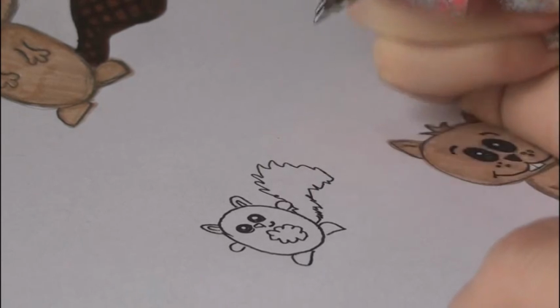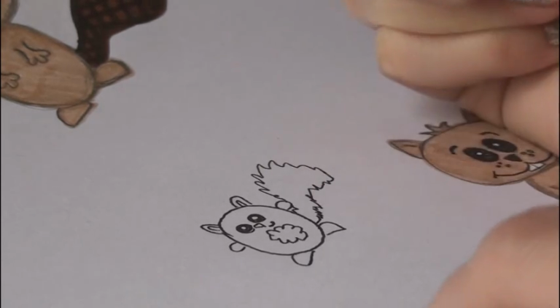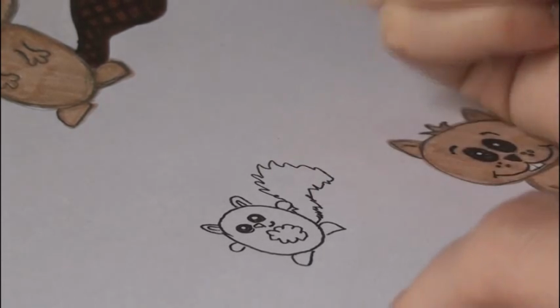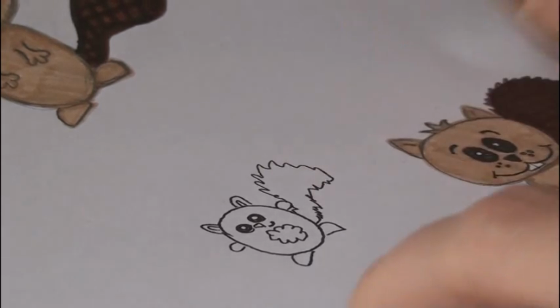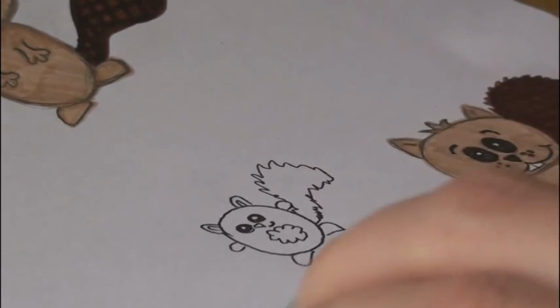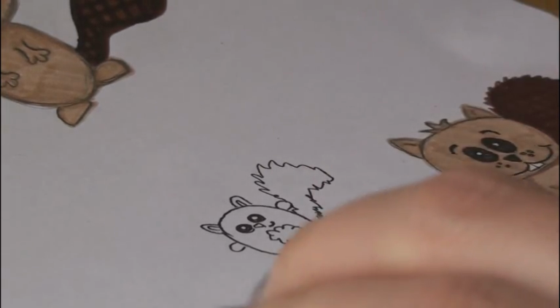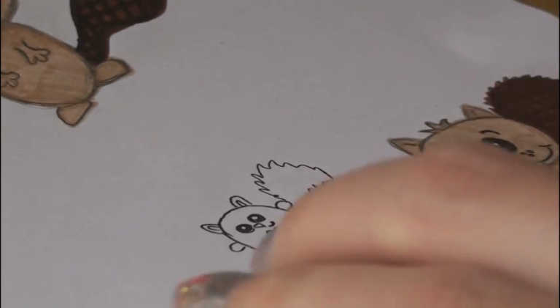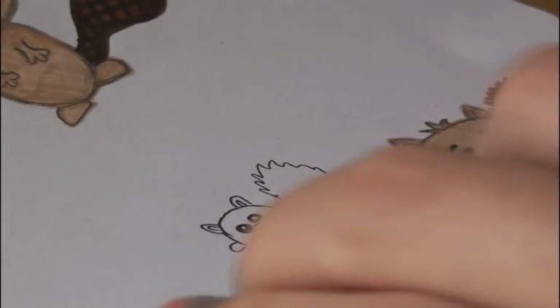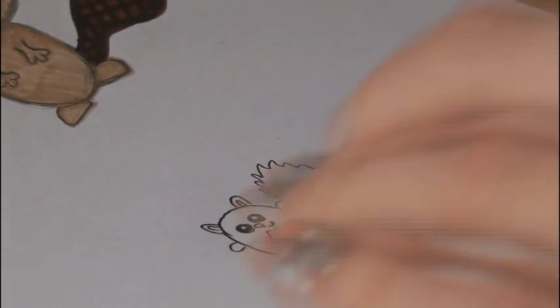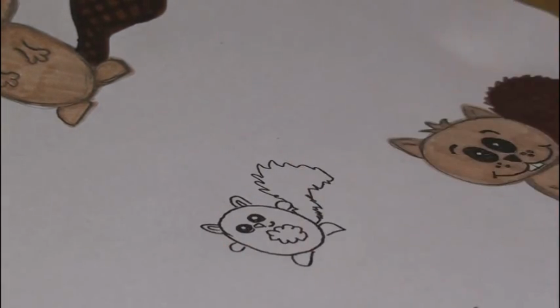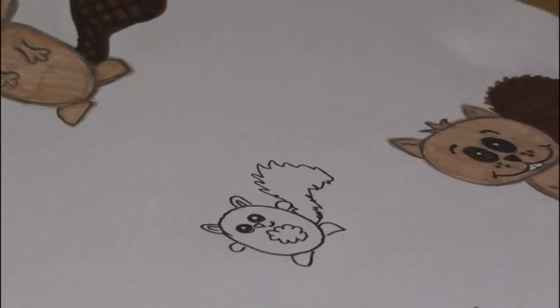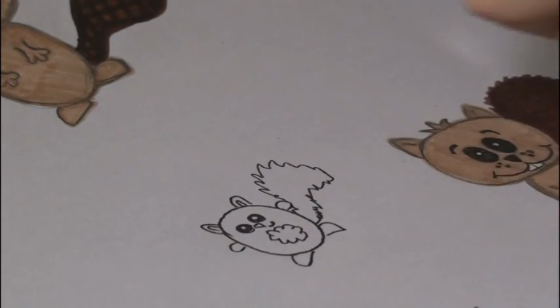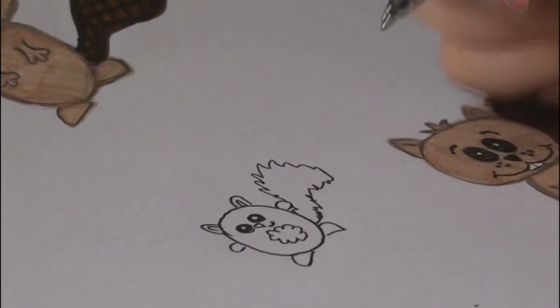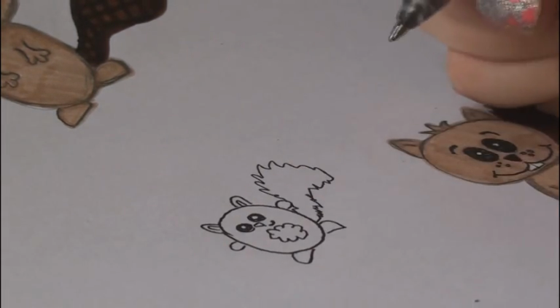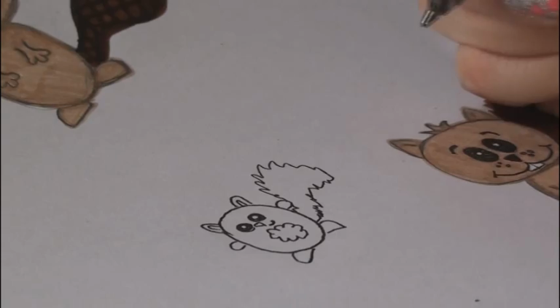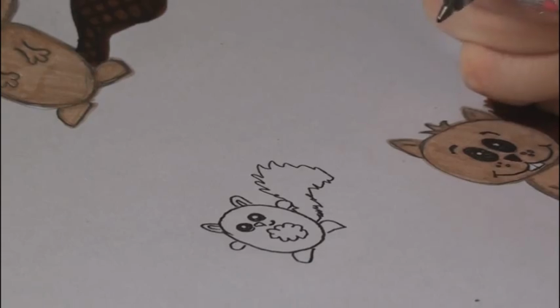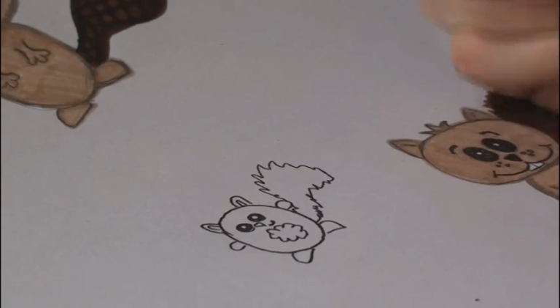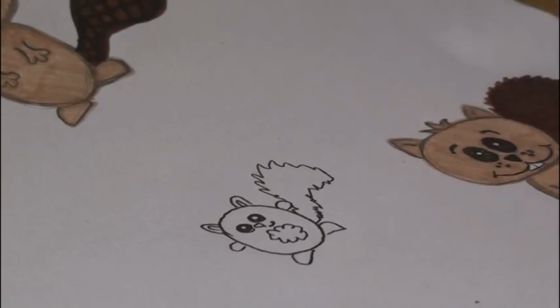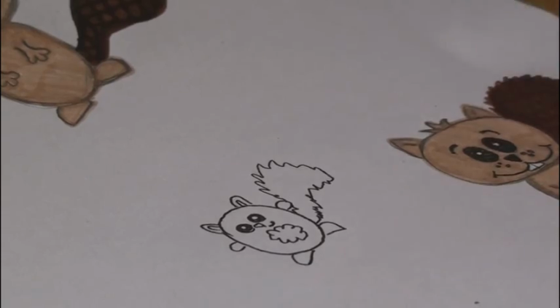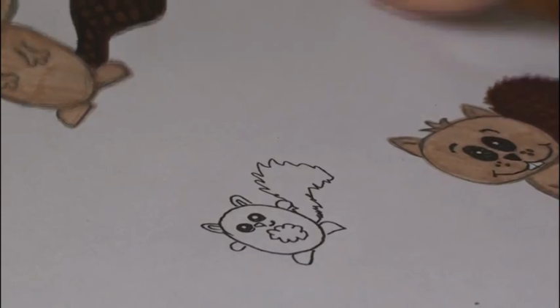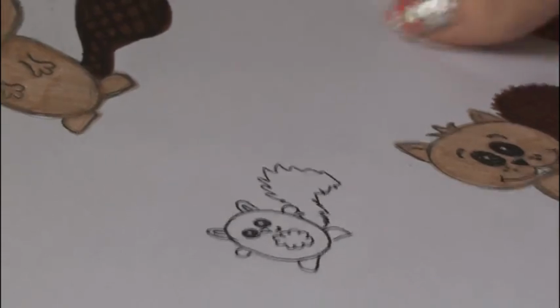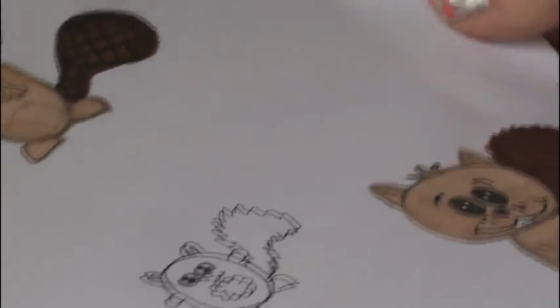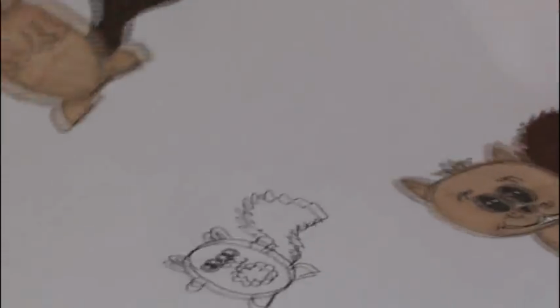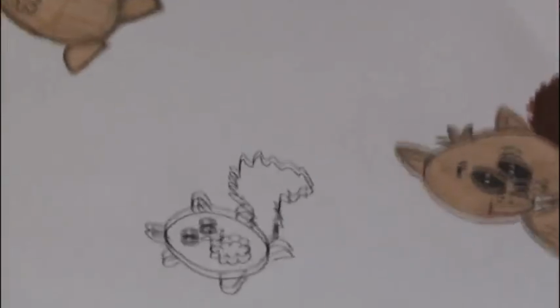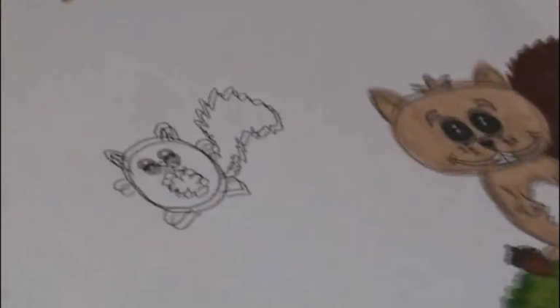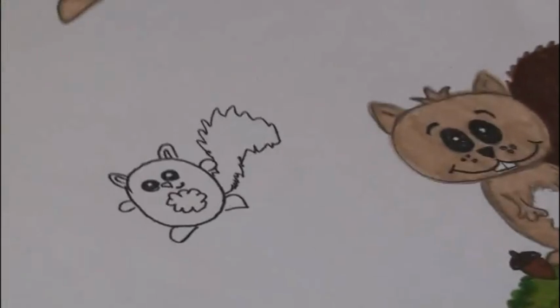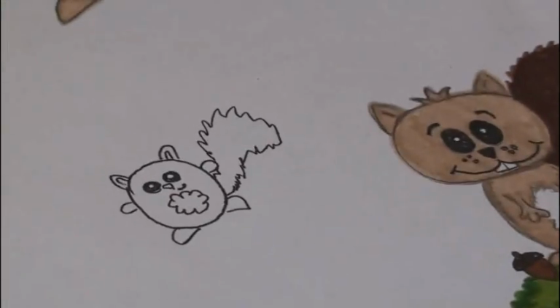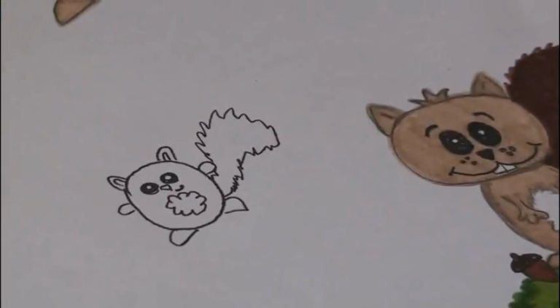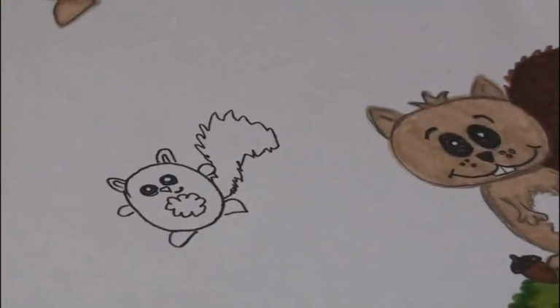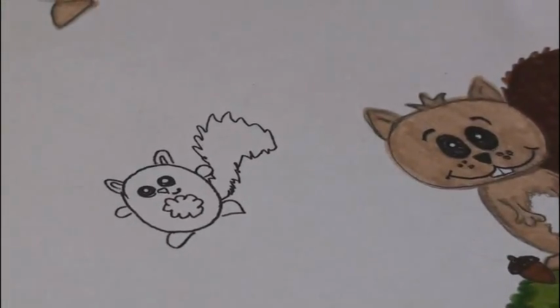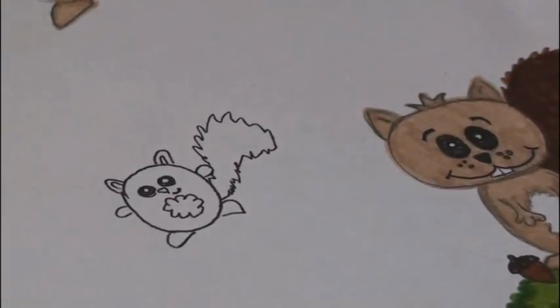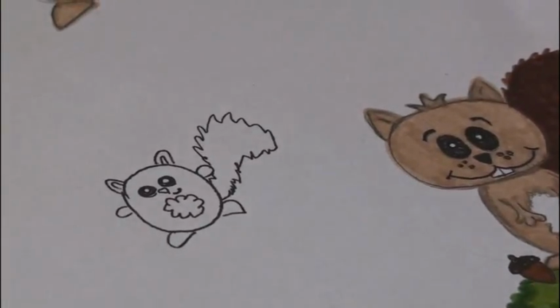Crazy zigzaggy lines — and there you have this kind of squirrel.